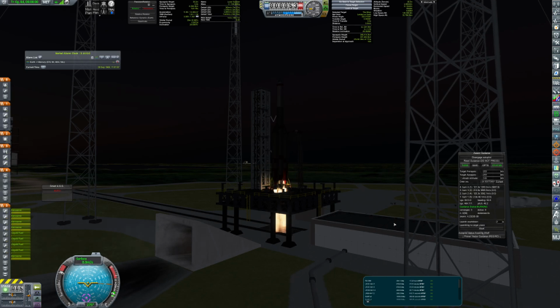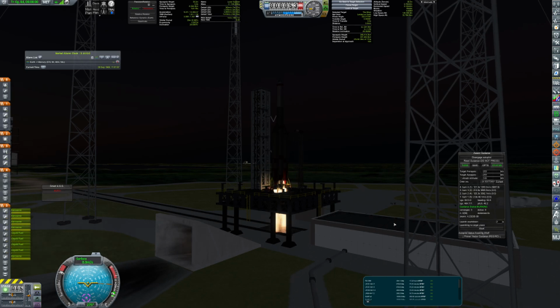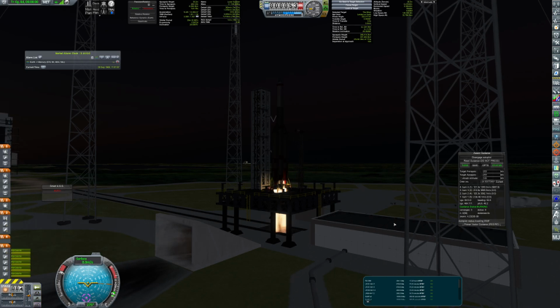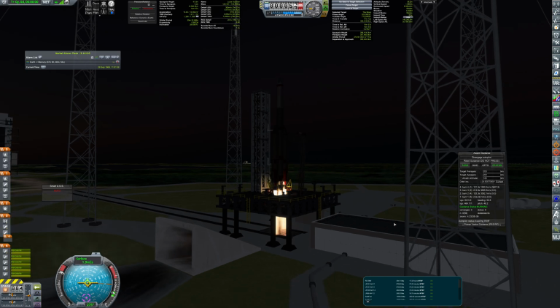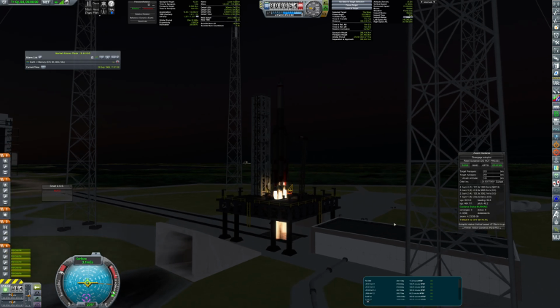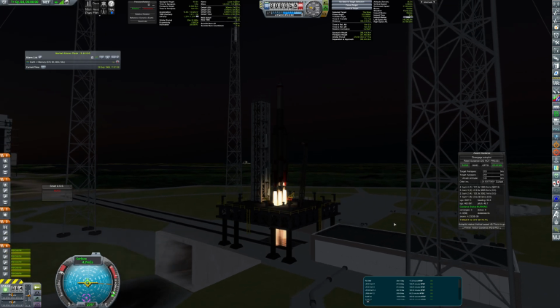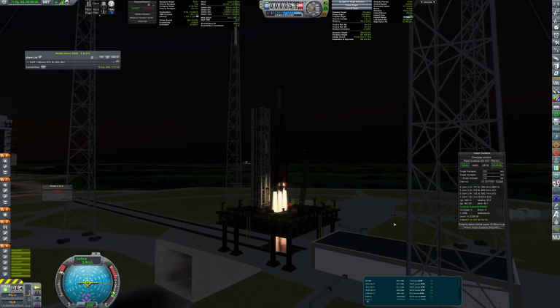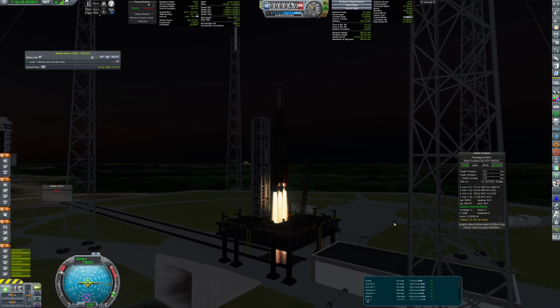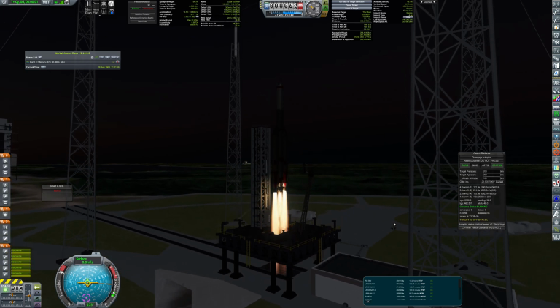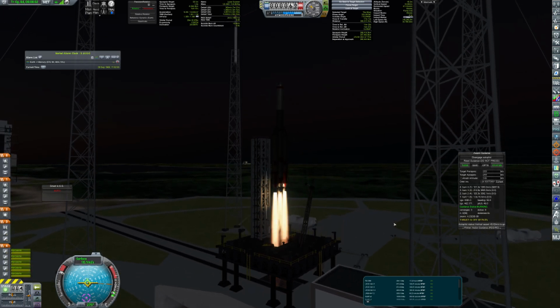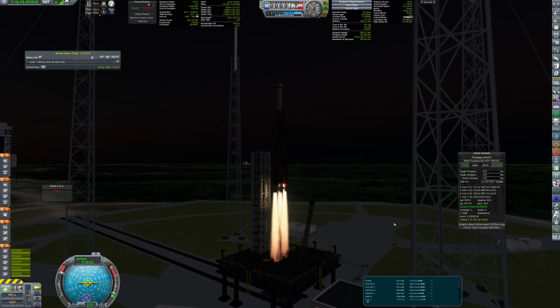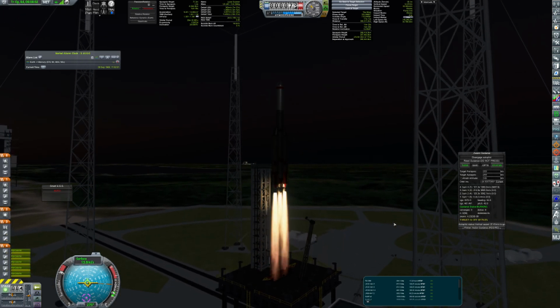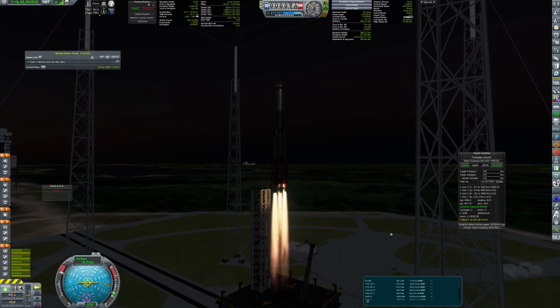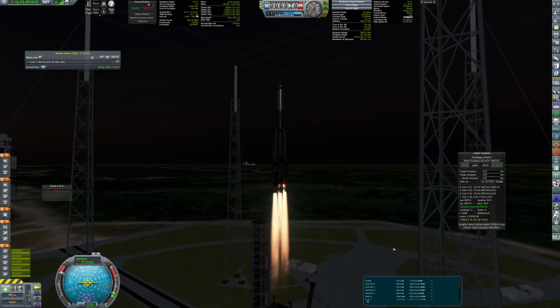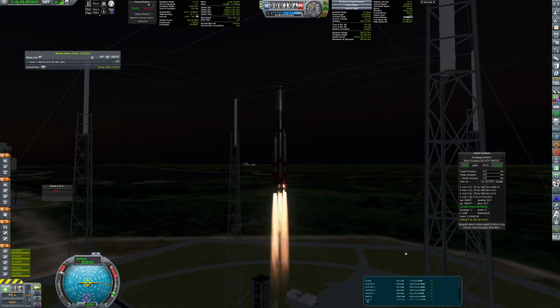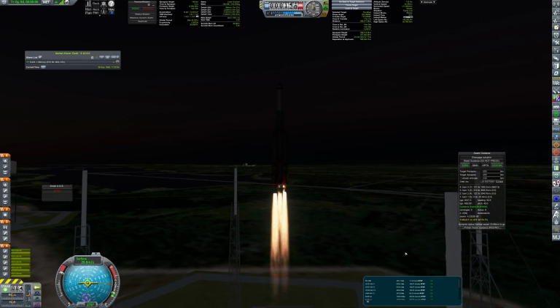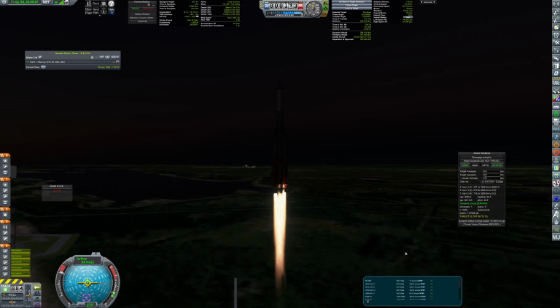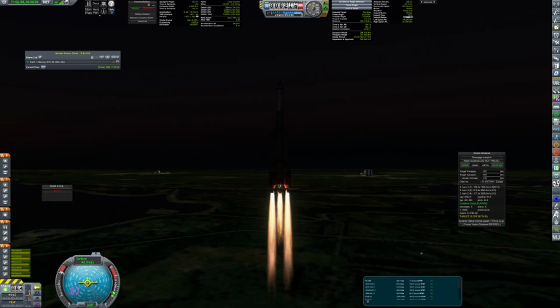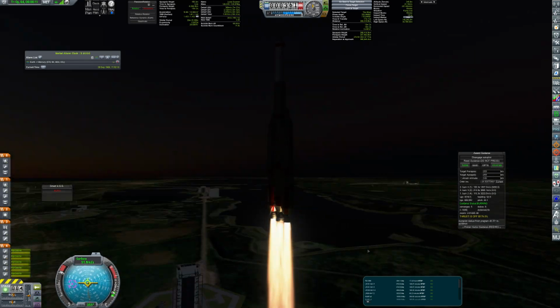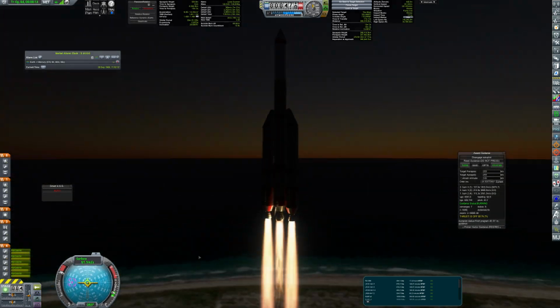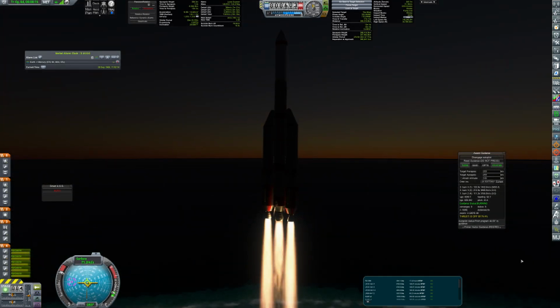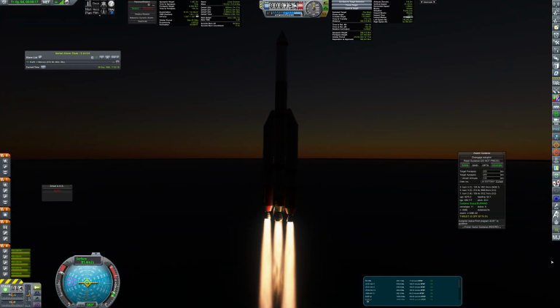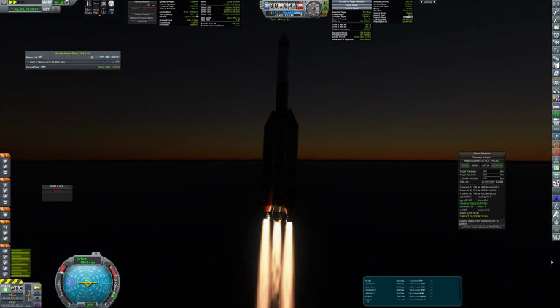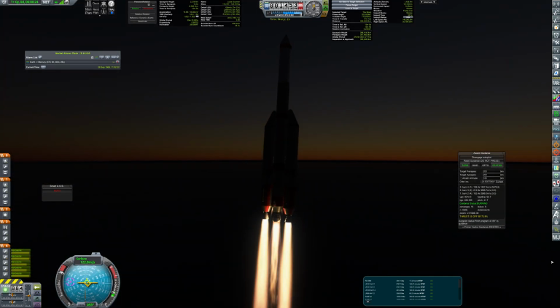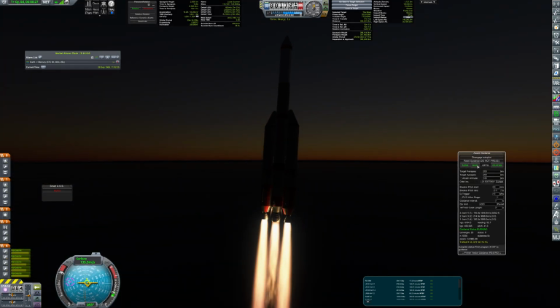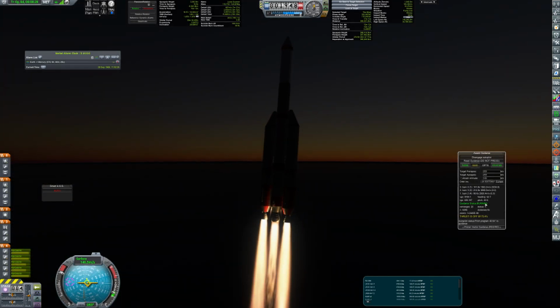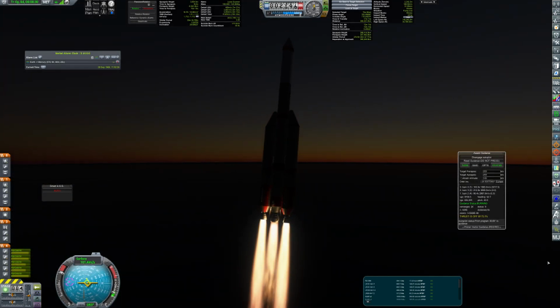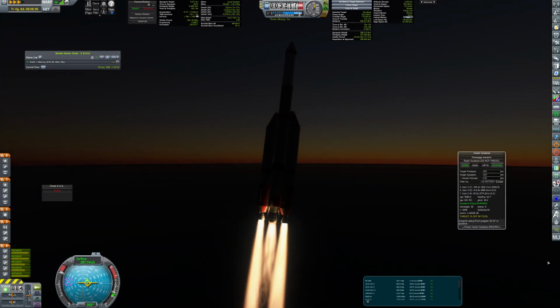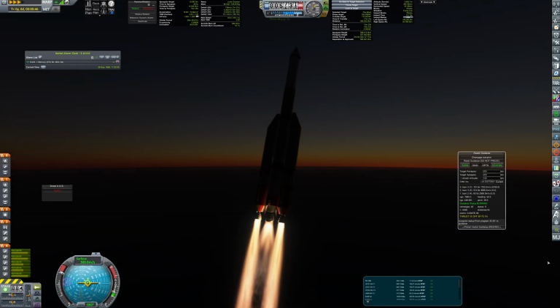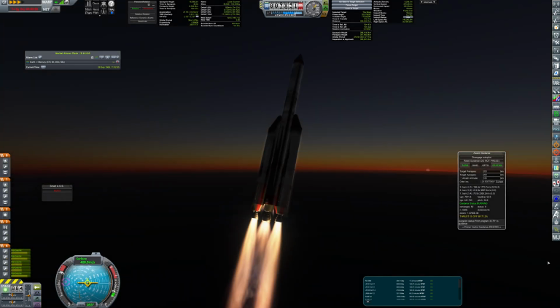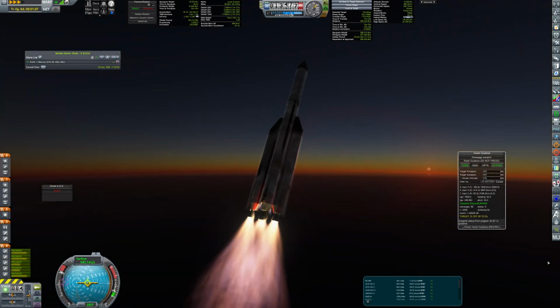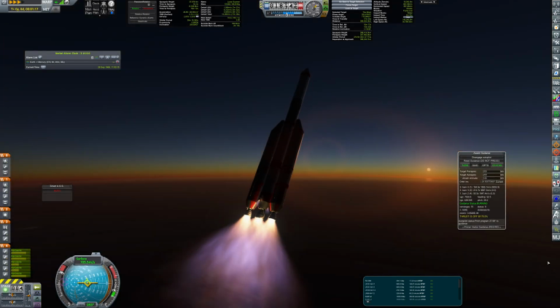Hello everyone. Today I'm going to show you how I've established a first short-term habitat on the surface of the moon.